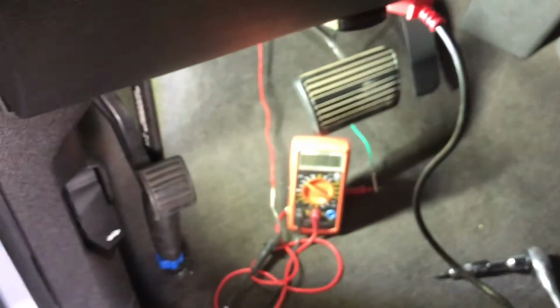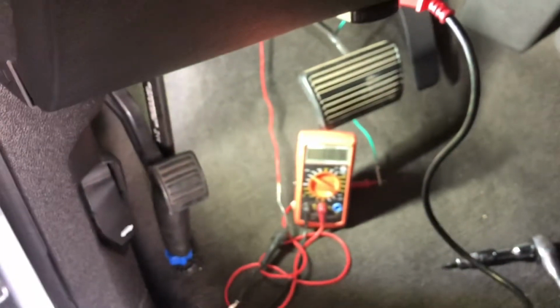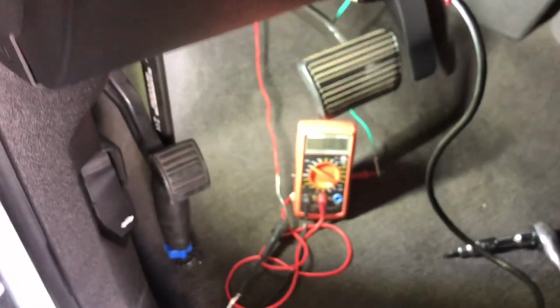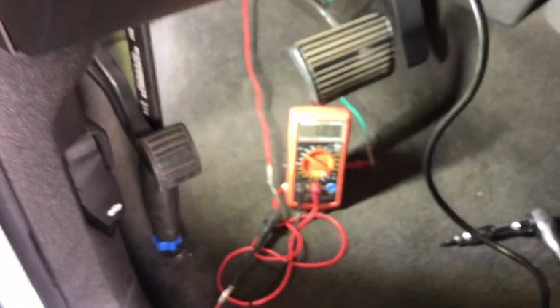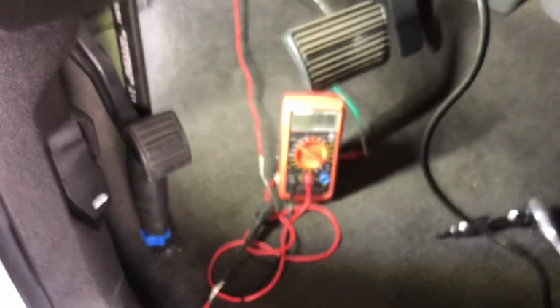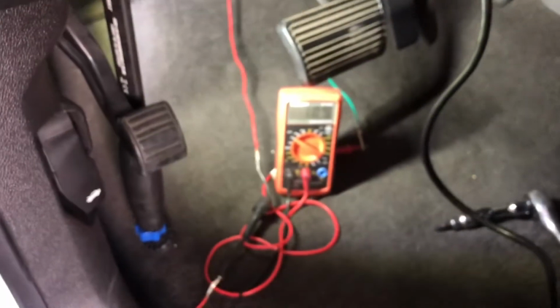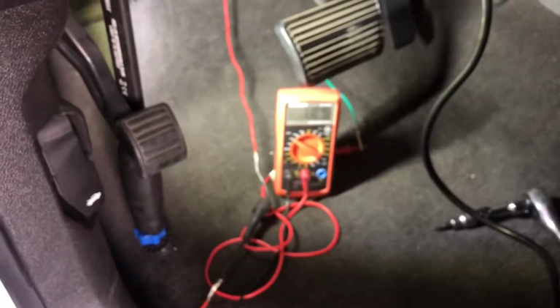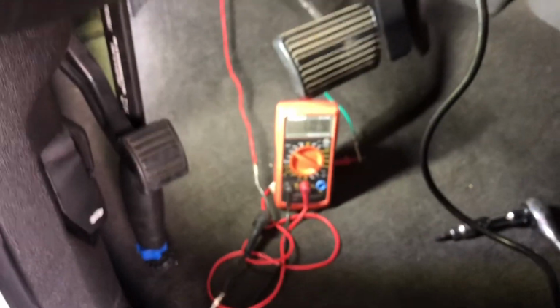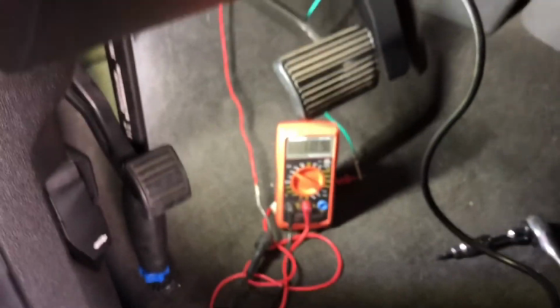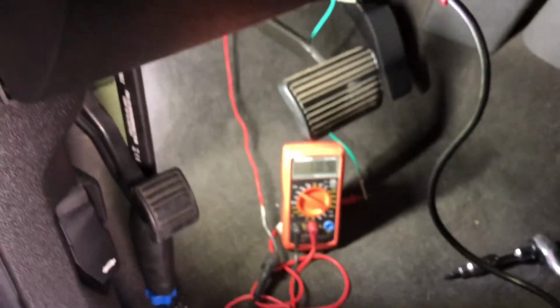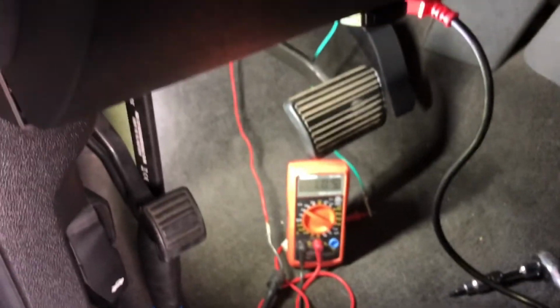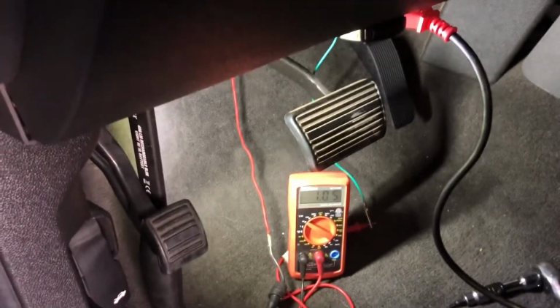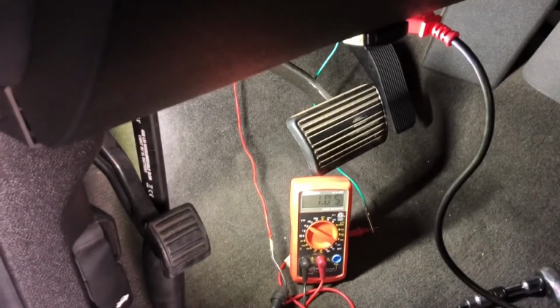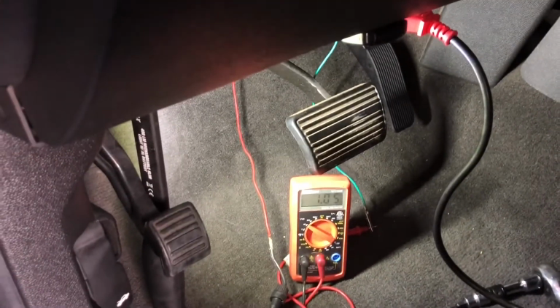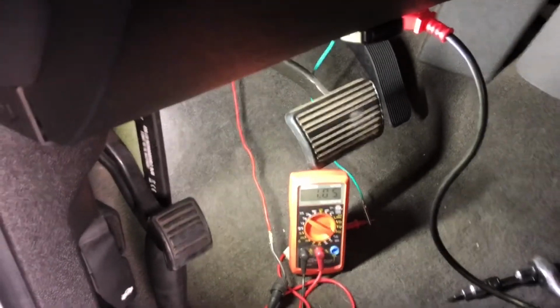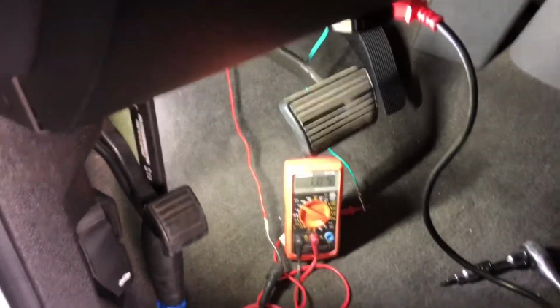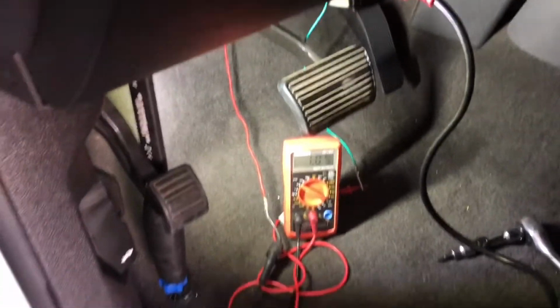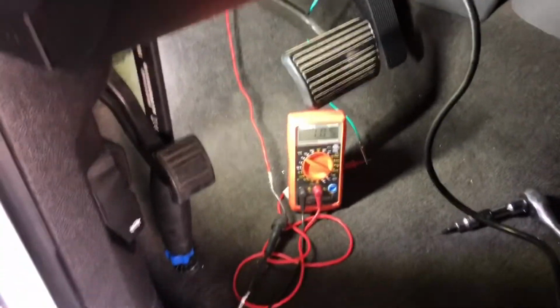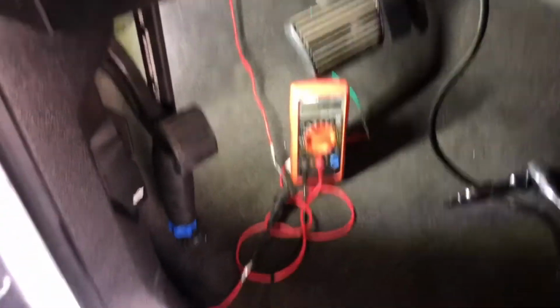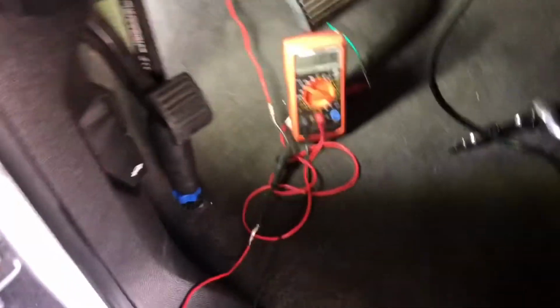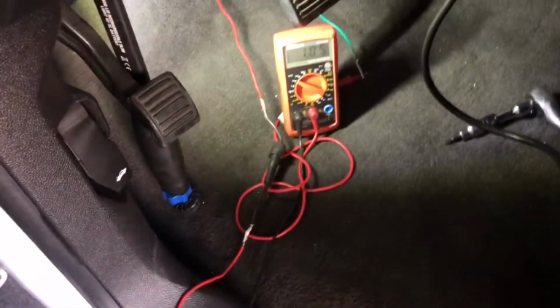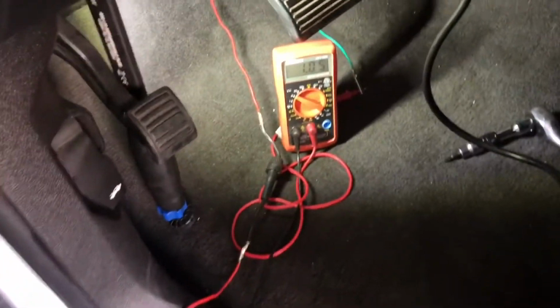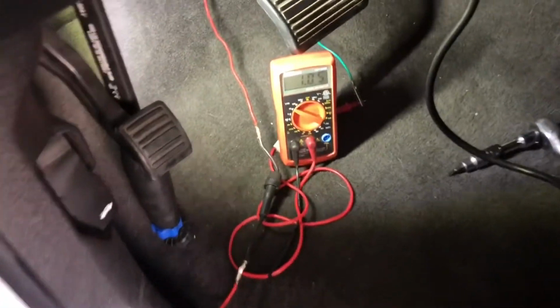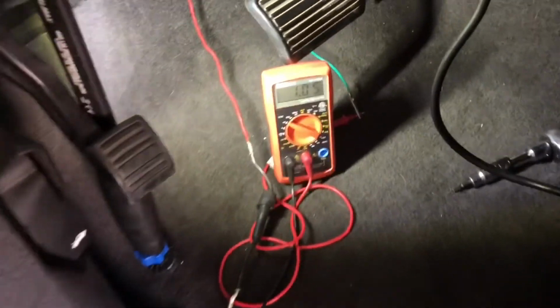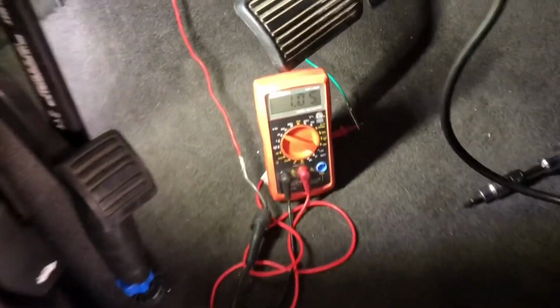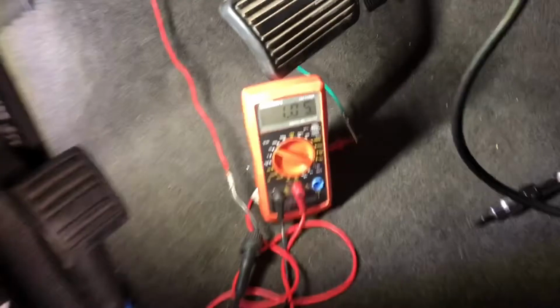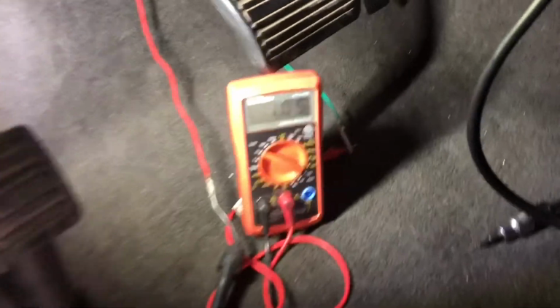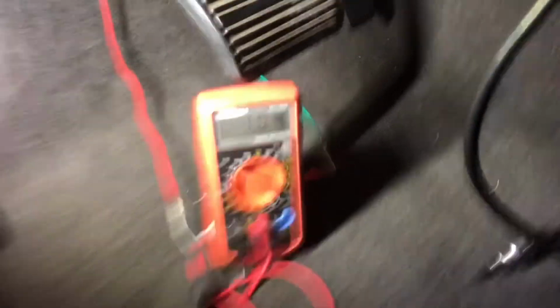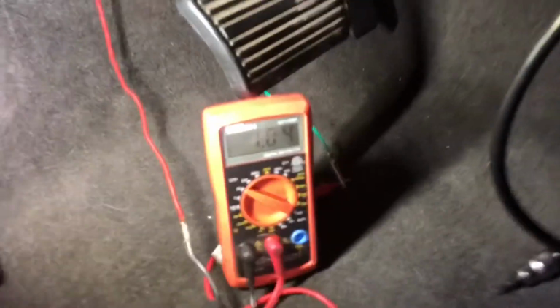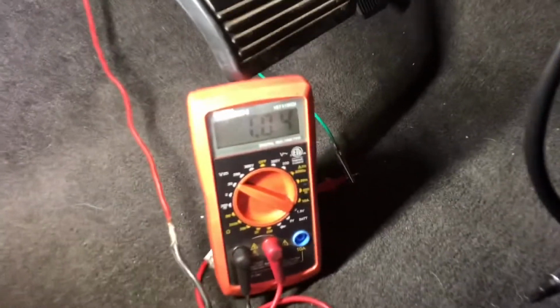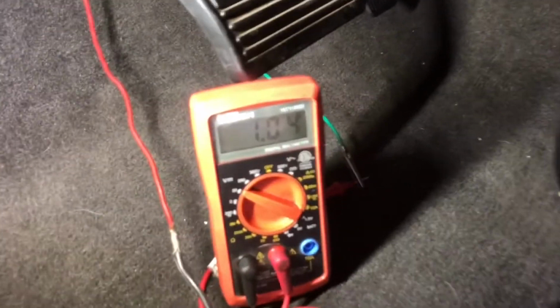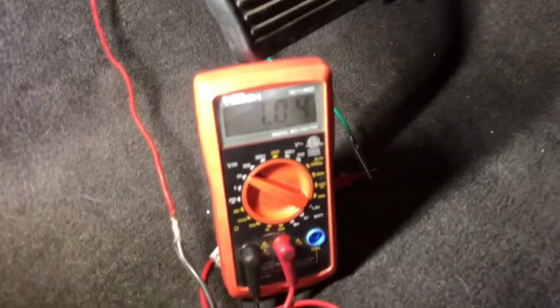And there you have it, folks. Test, don't guess. Get it done right.